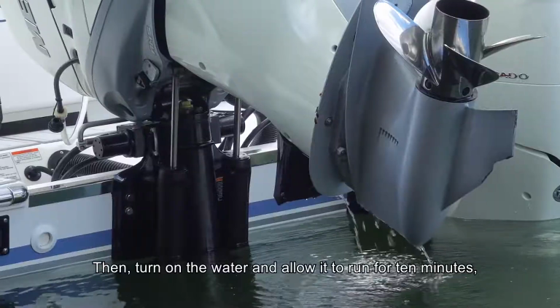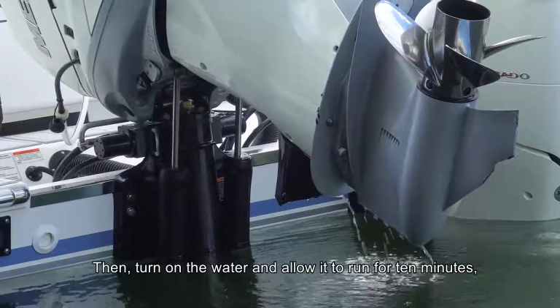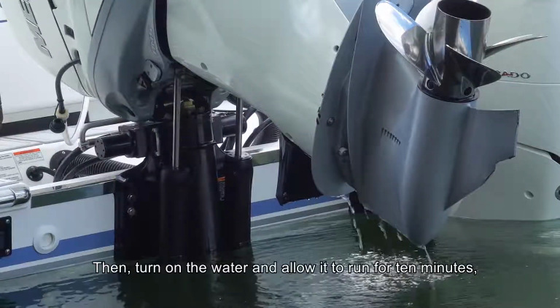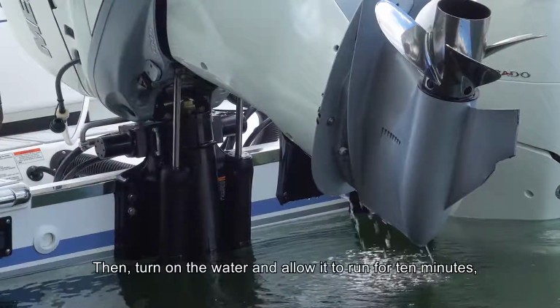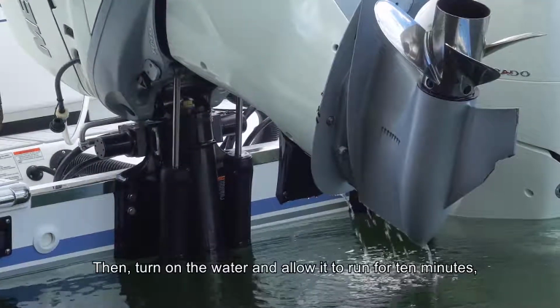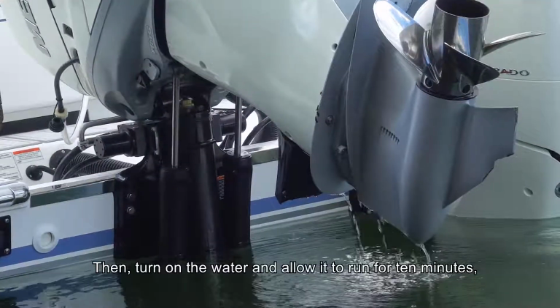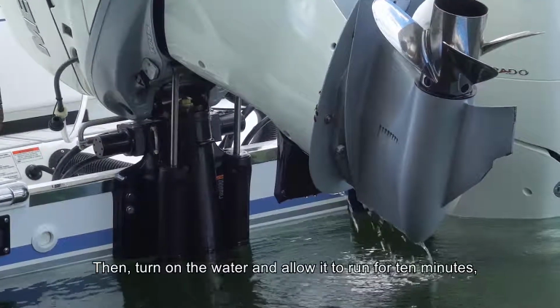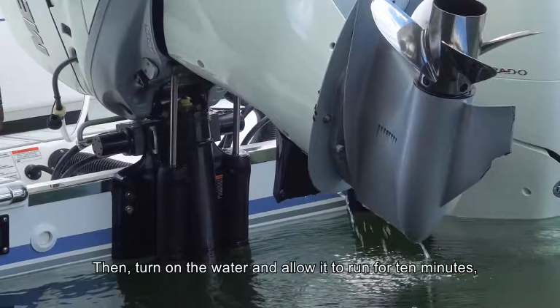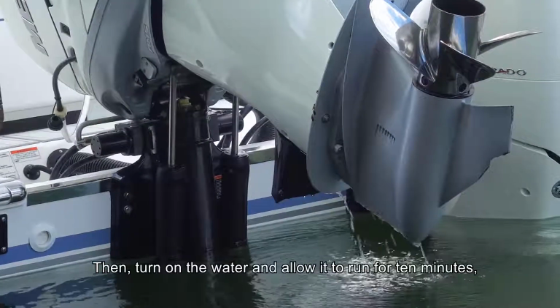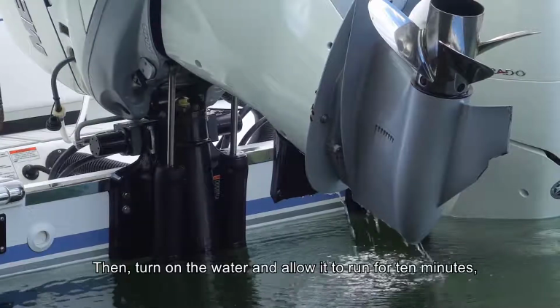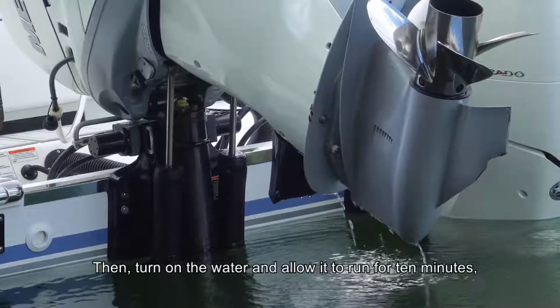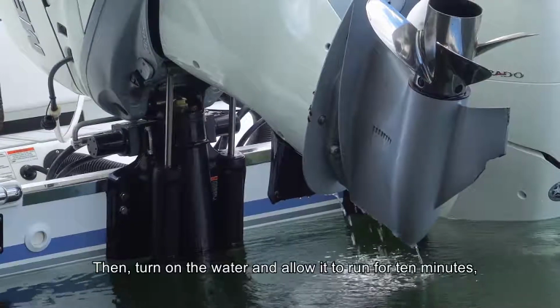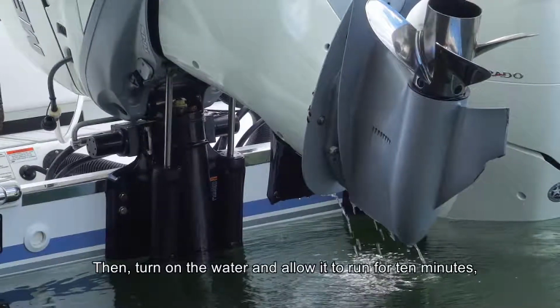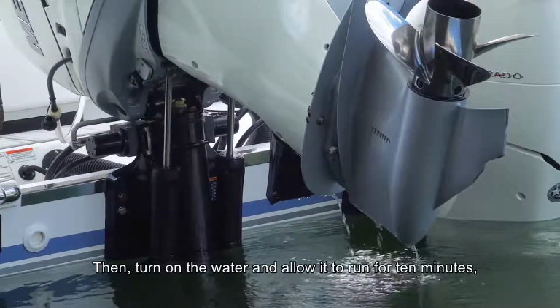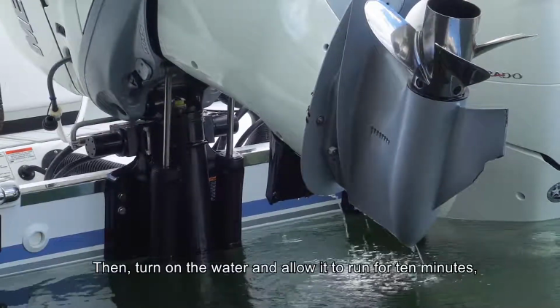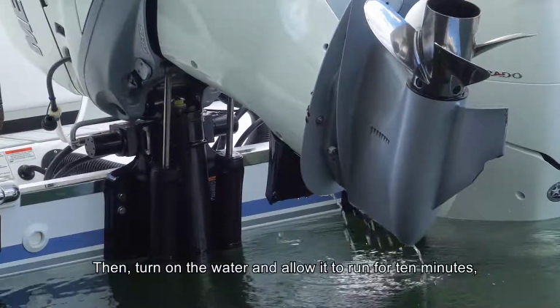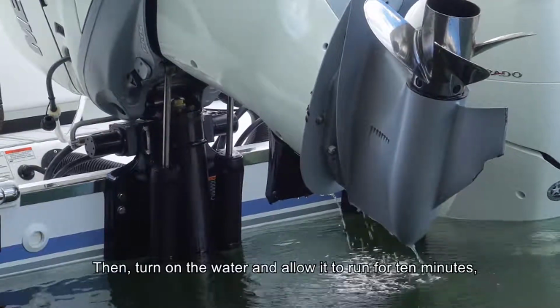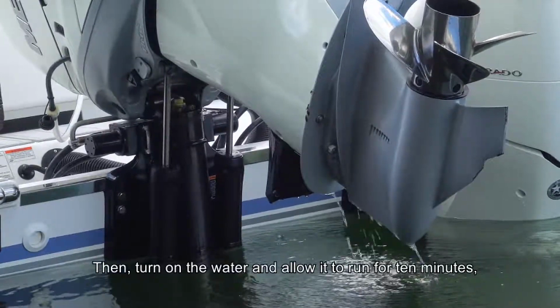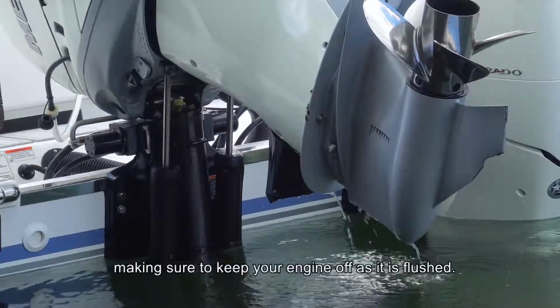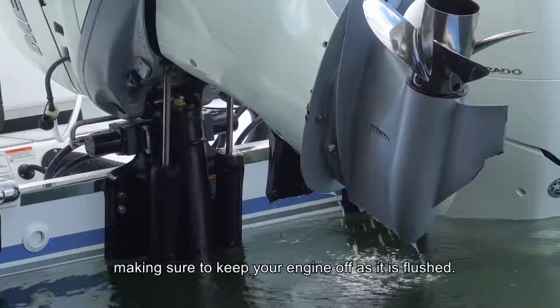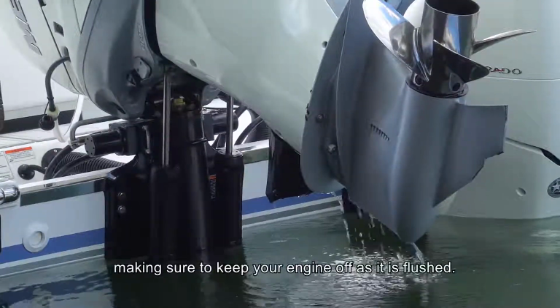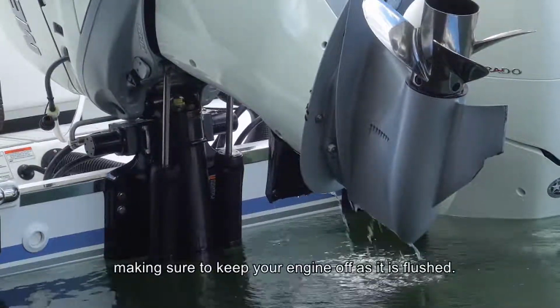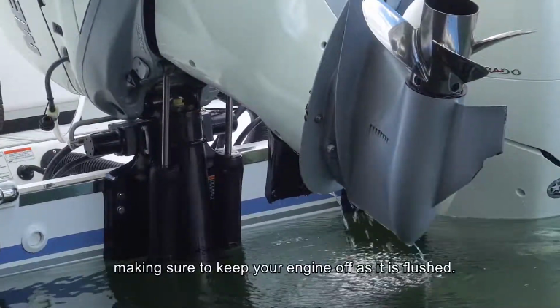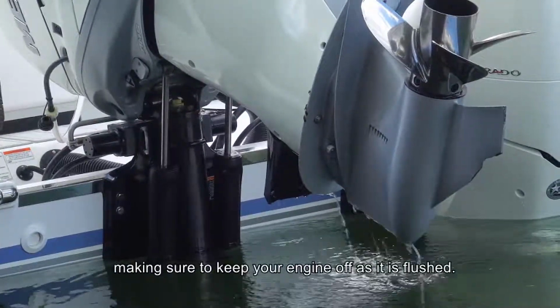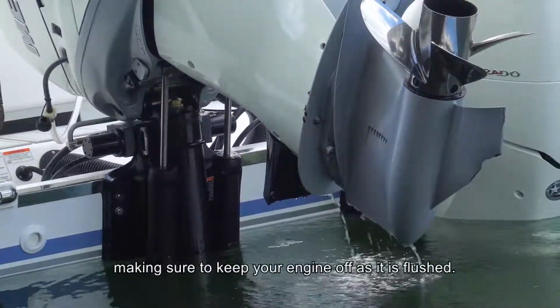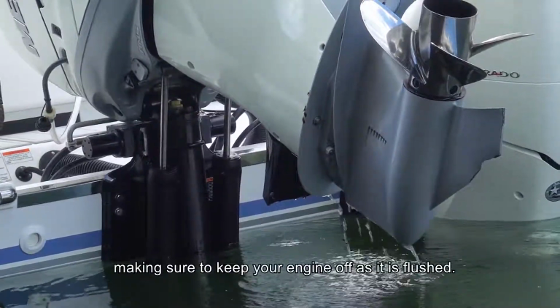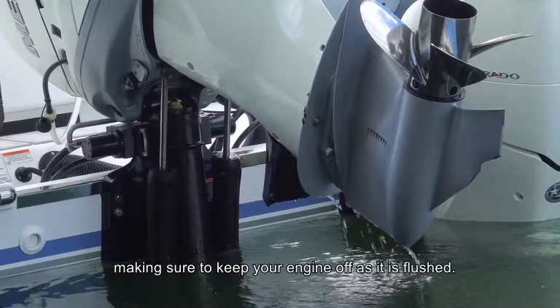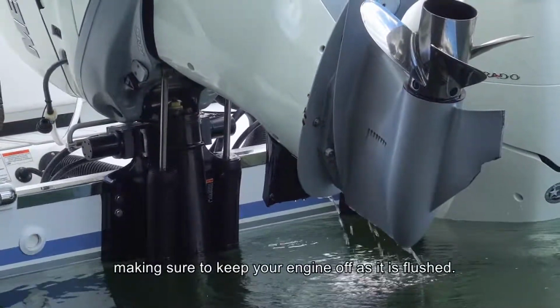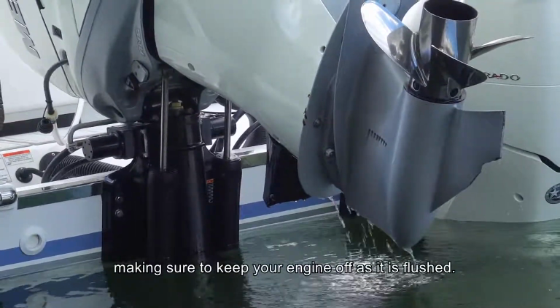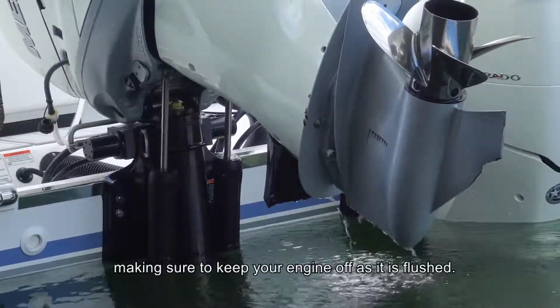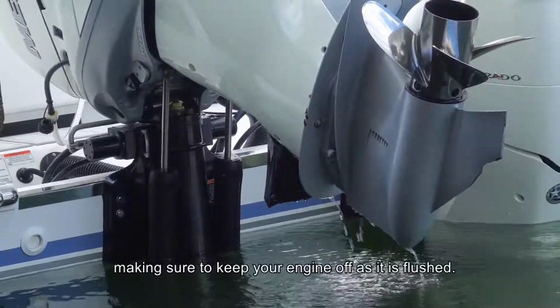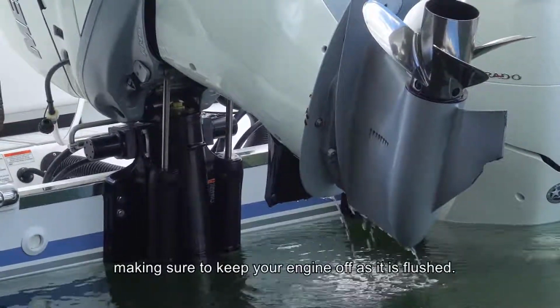Then turn on the water and allow it to run for 10 minutes, making sure to keep your engine off as it is flushed.